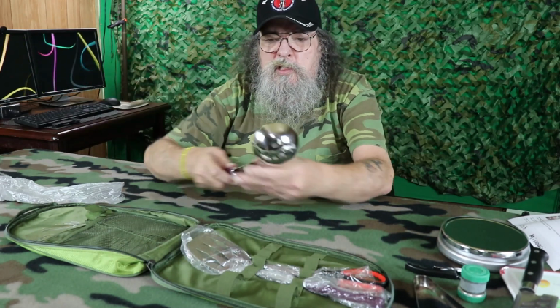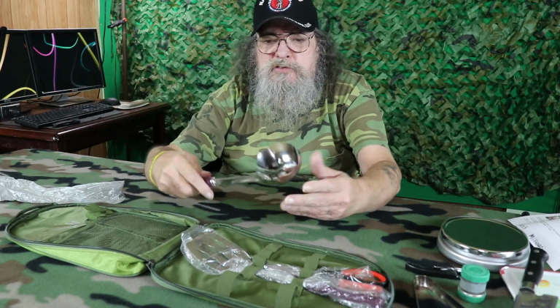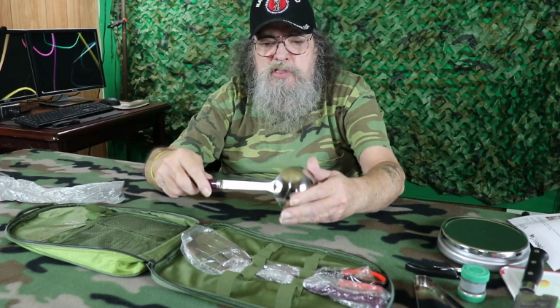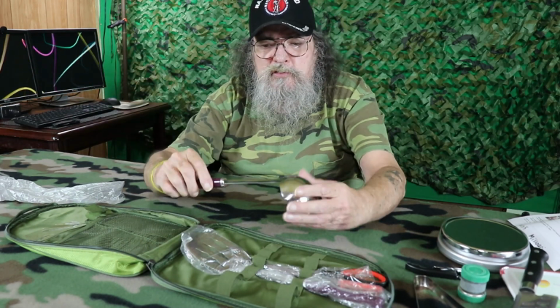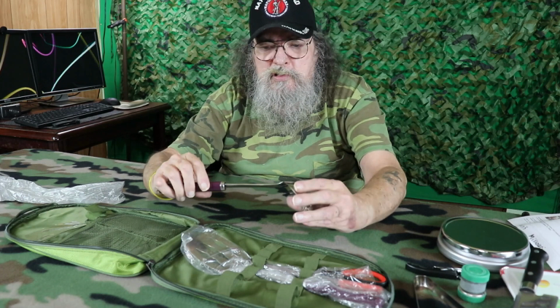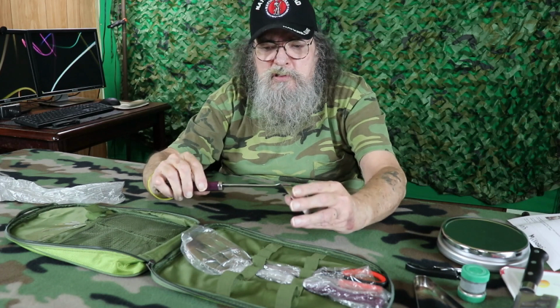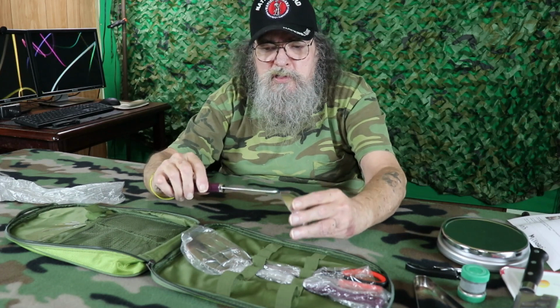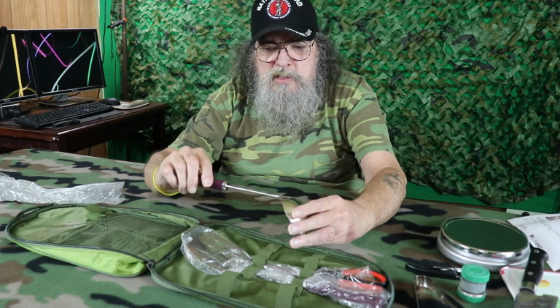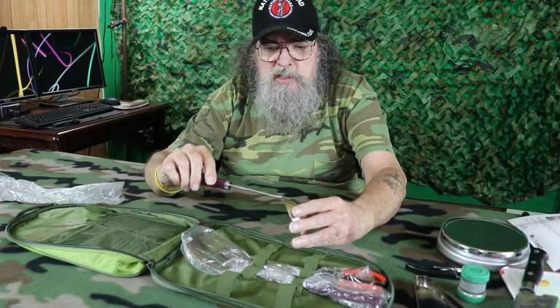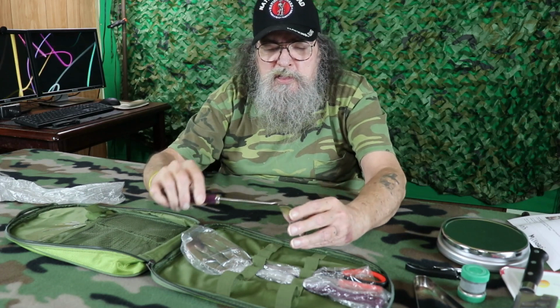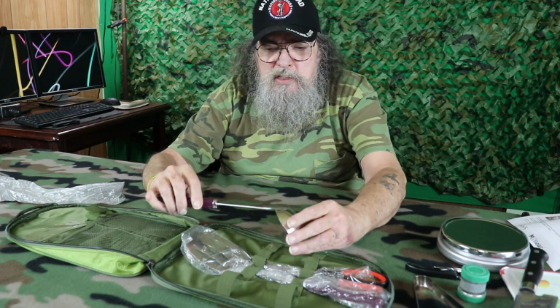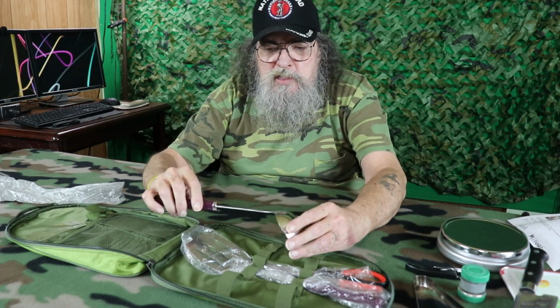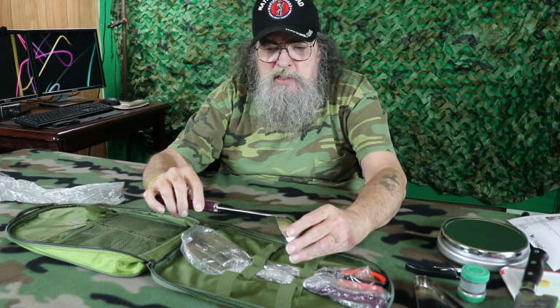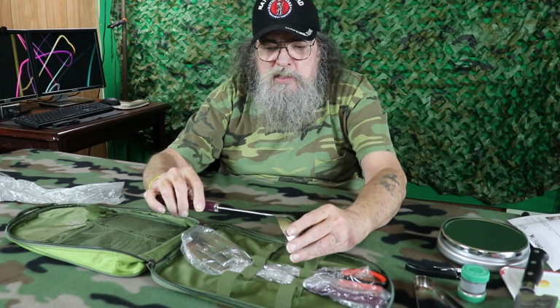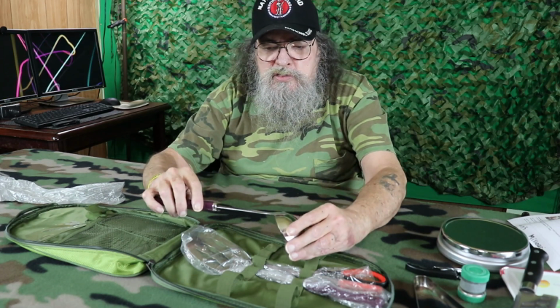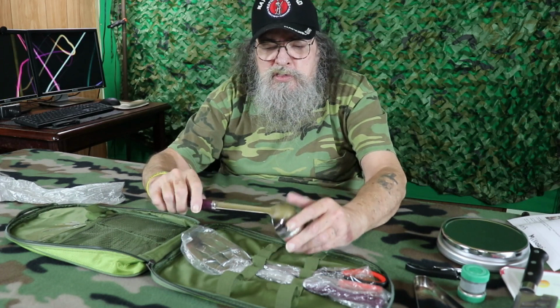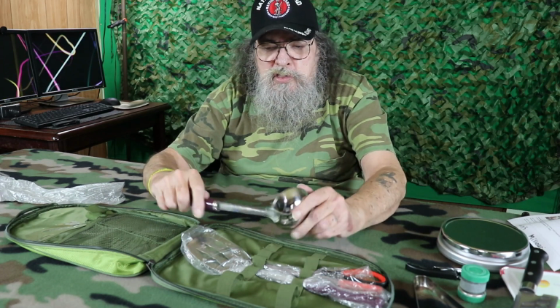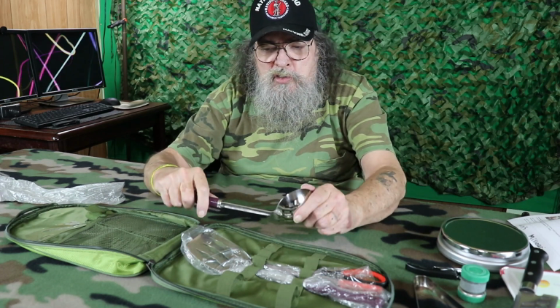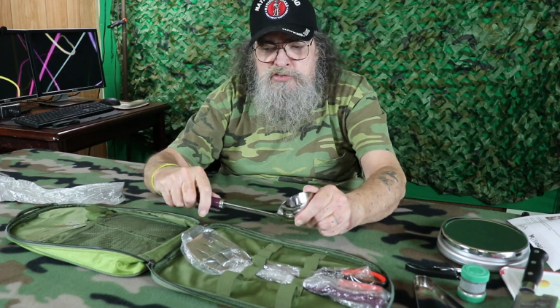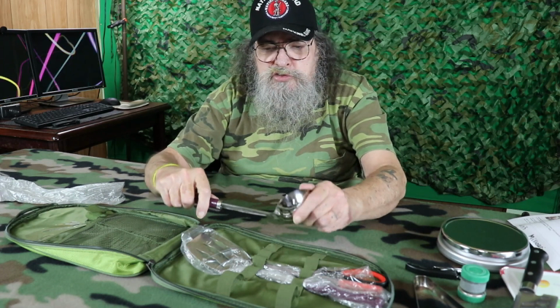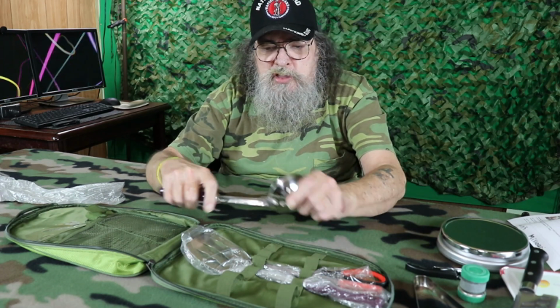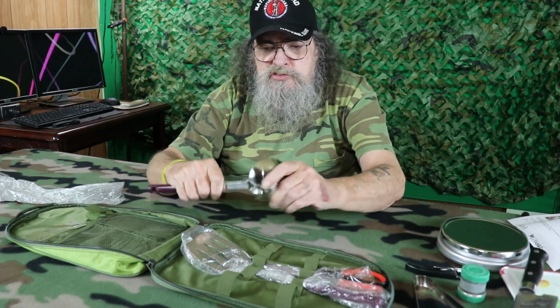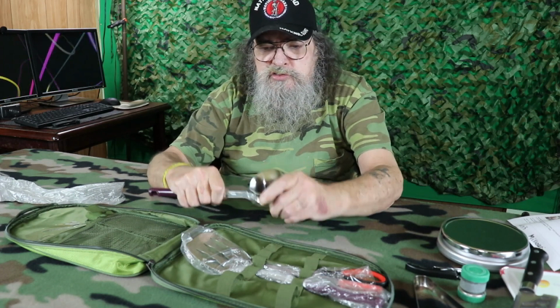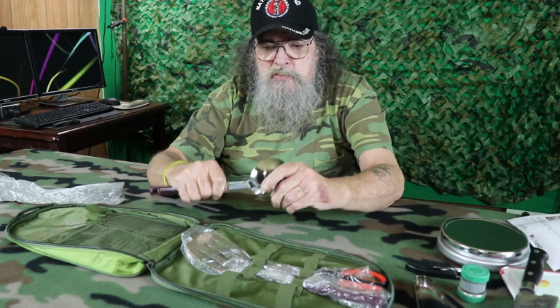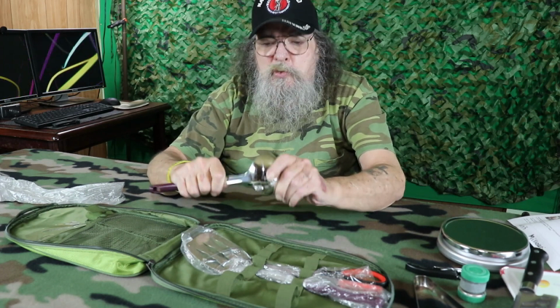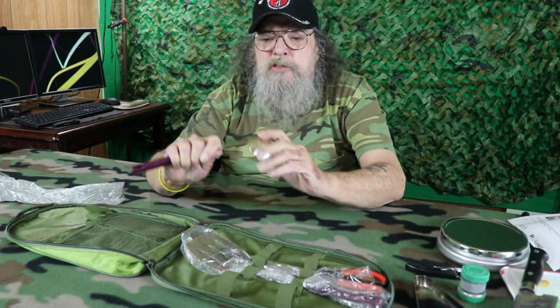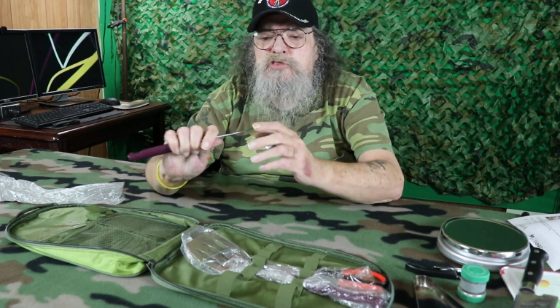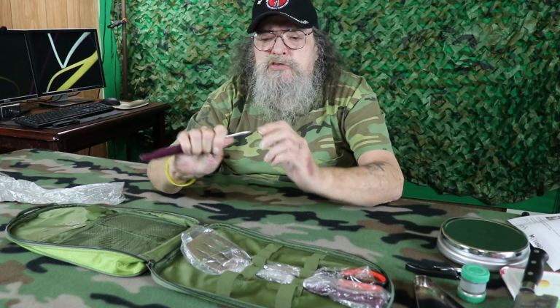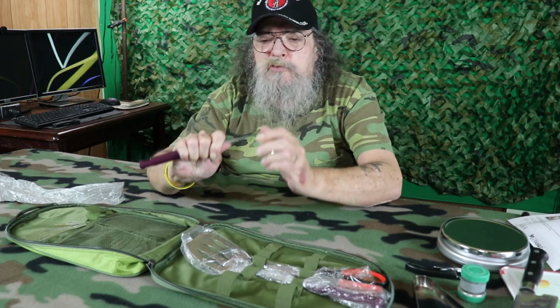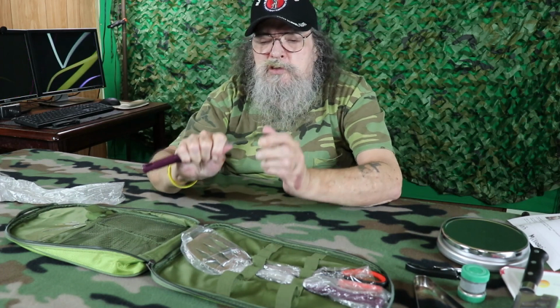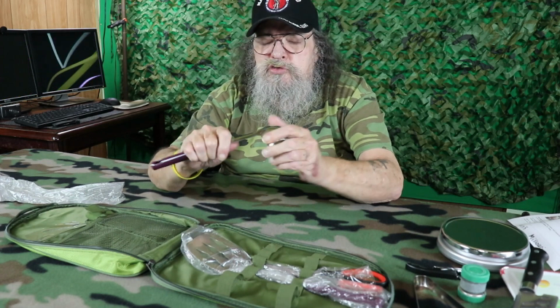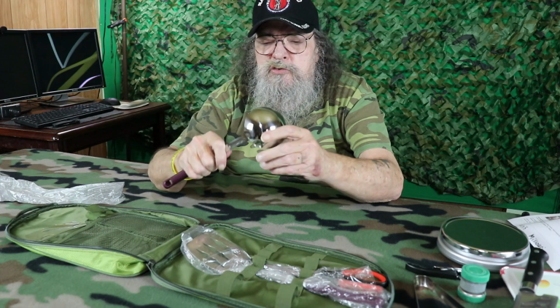There's a nice ladle — also stainless steel. Boy, that's nice and rugged too.